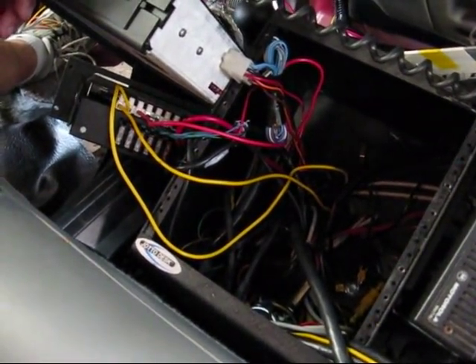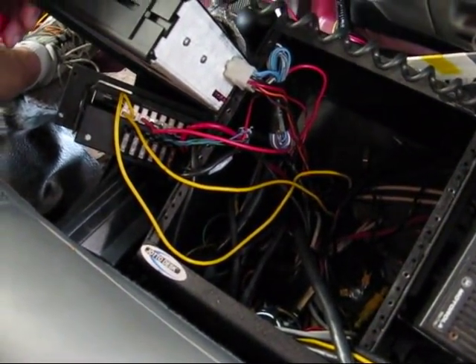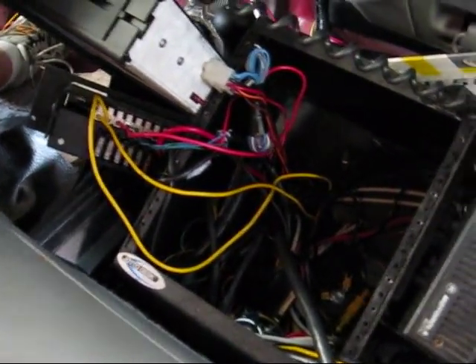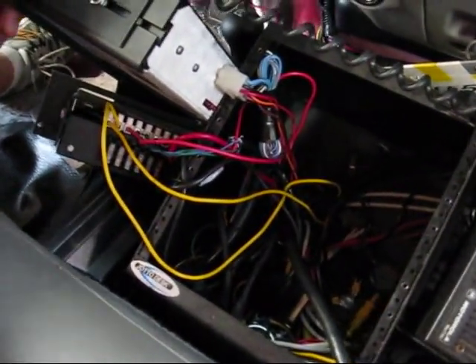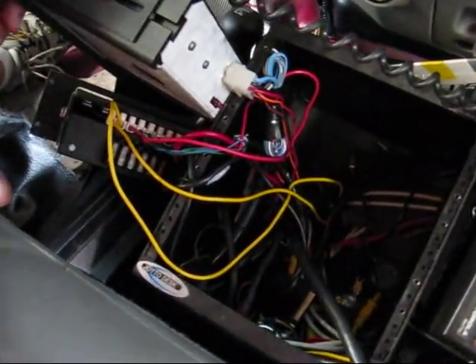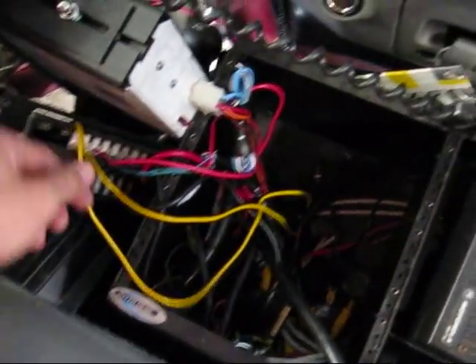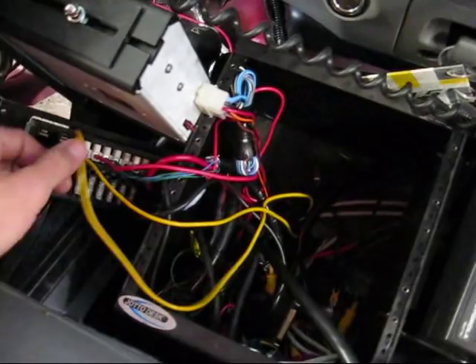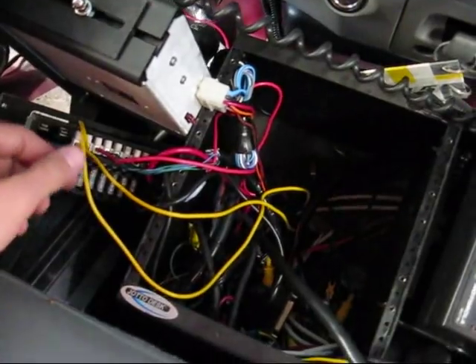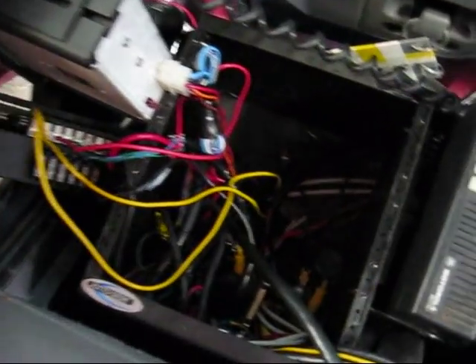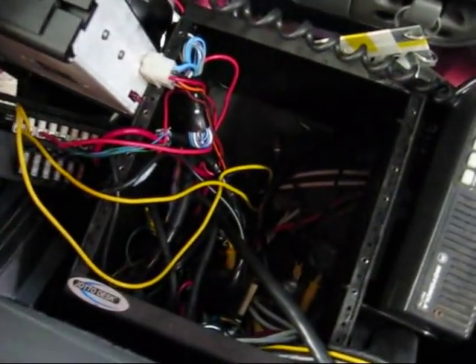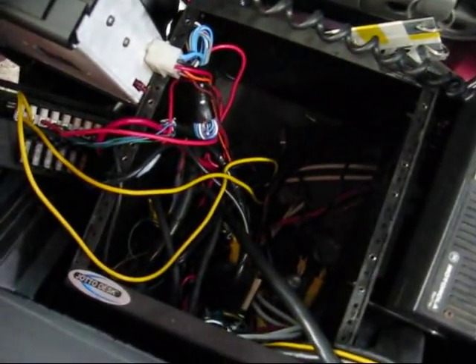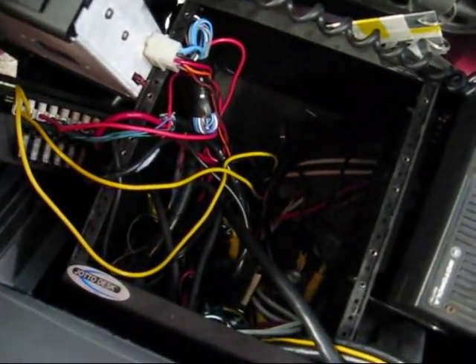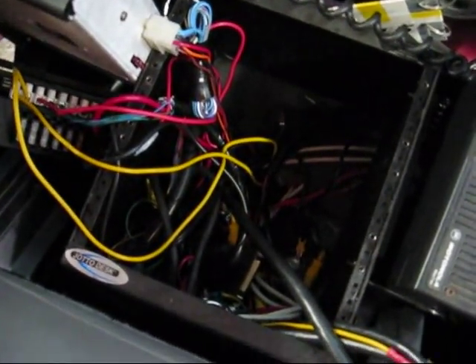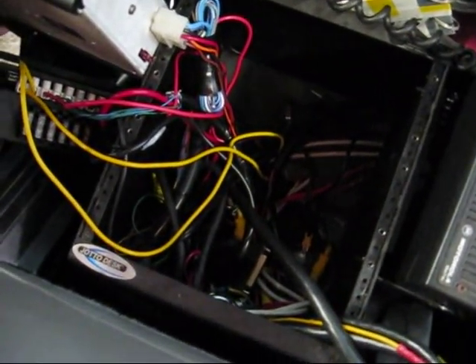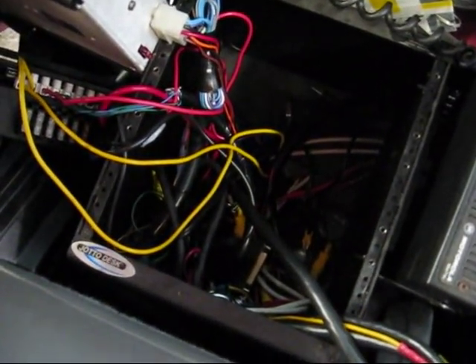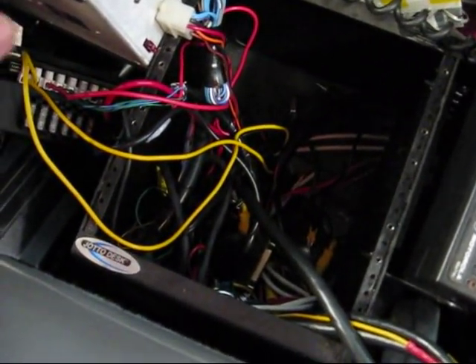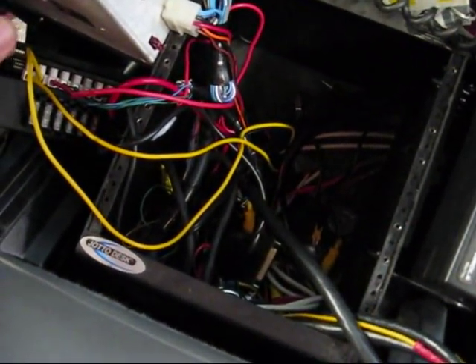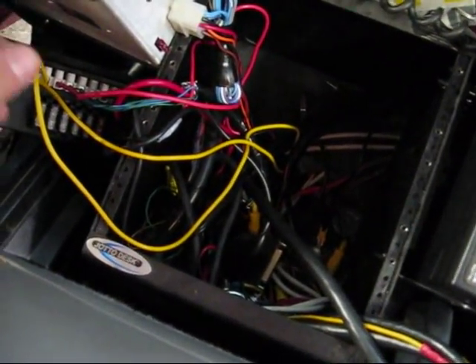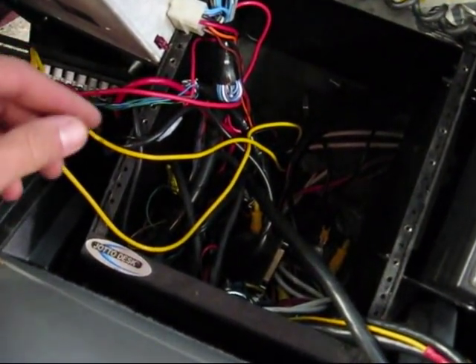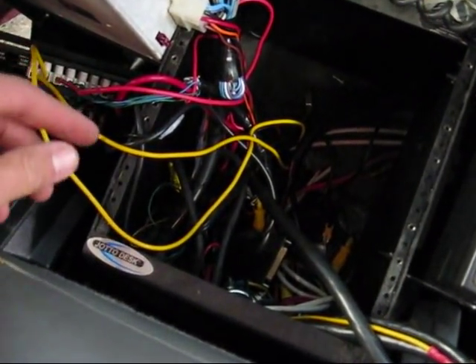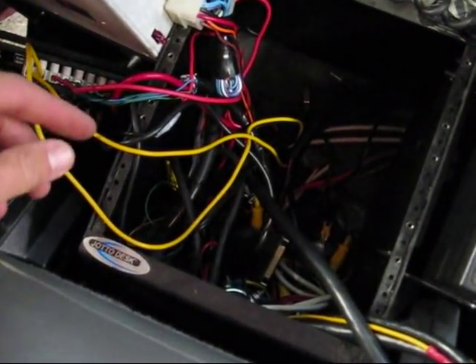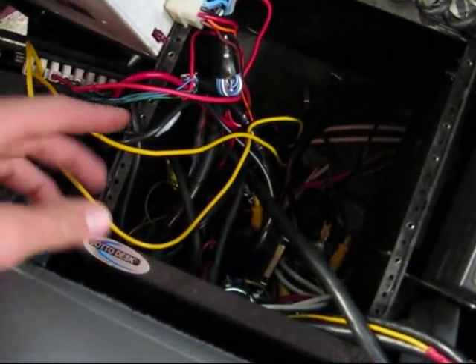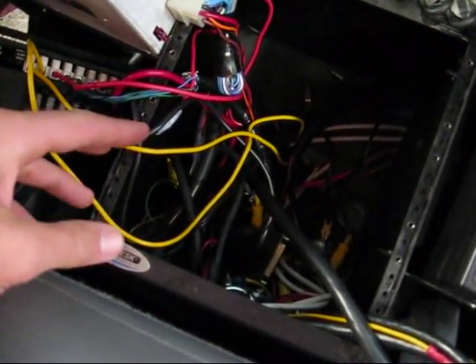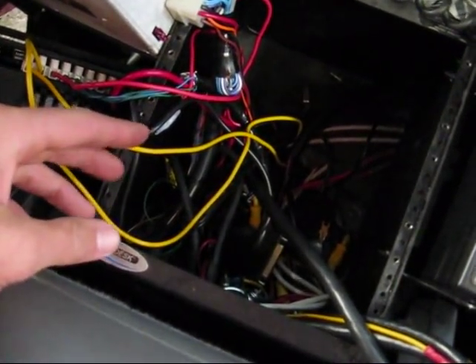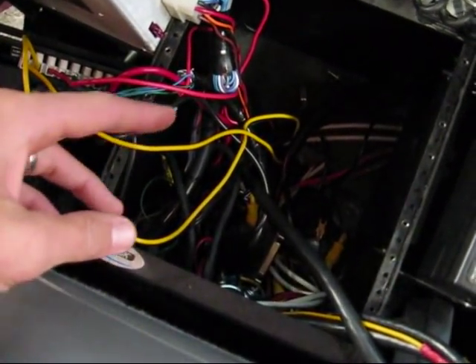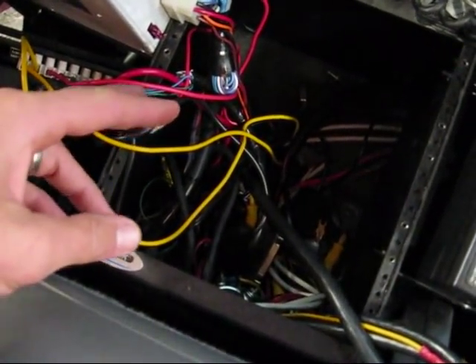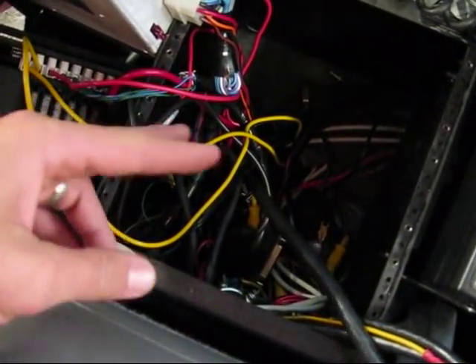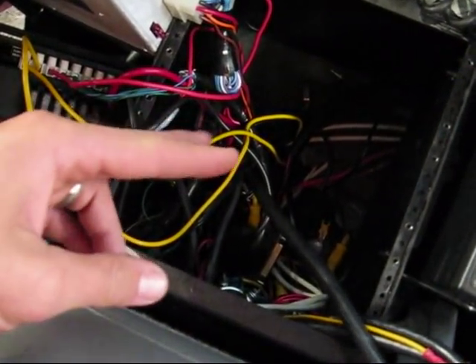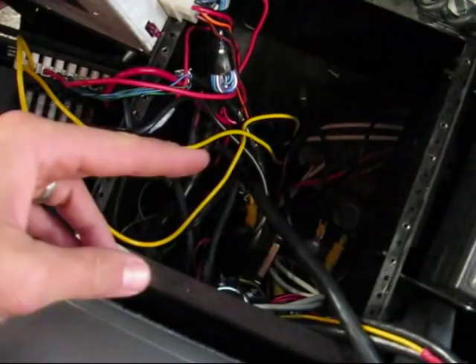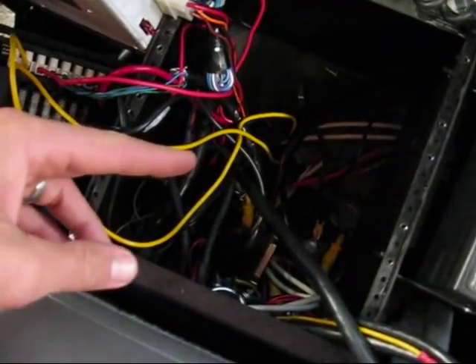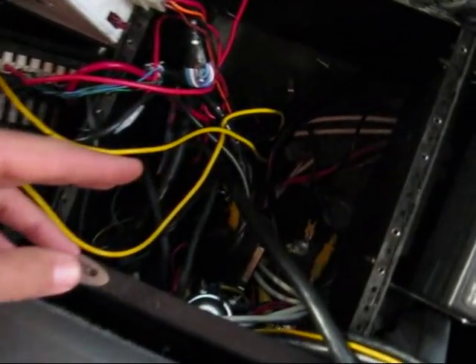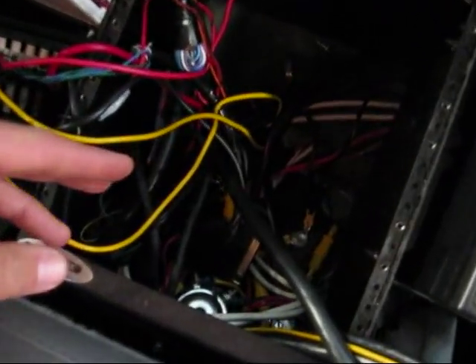This is Mark with 9-1-1 Rapid Response. This is a Utilities 5 center console. This is what it looked like when we took it apart — all the wiring mess from the side.